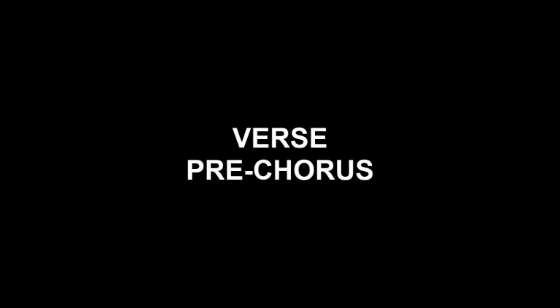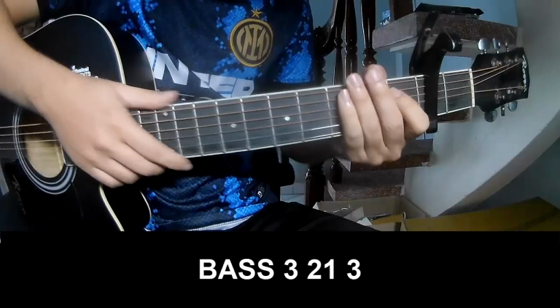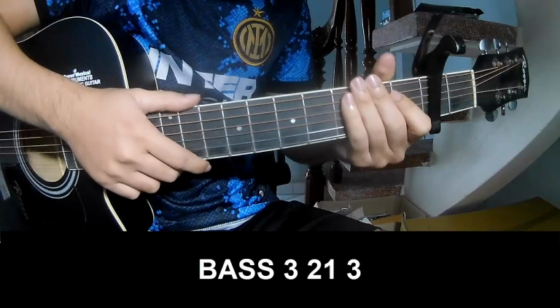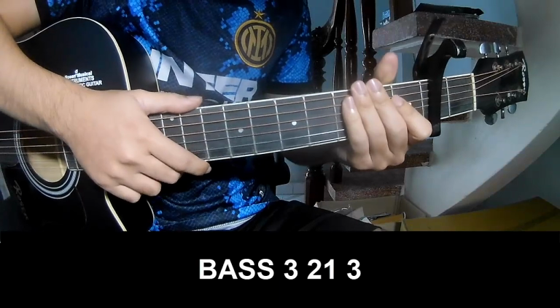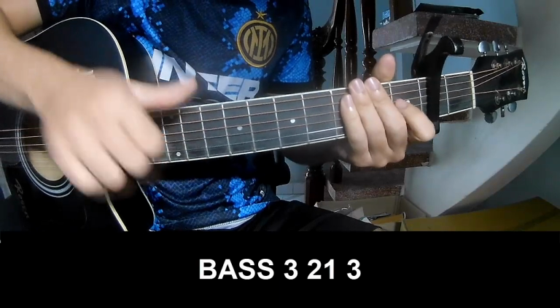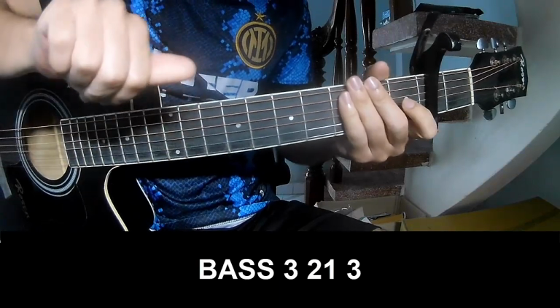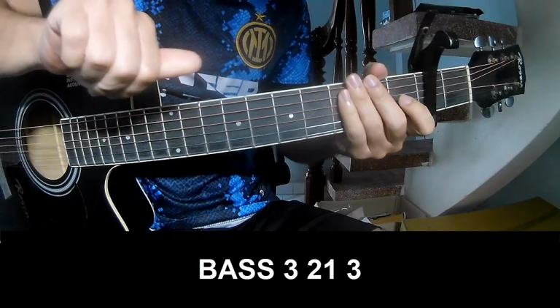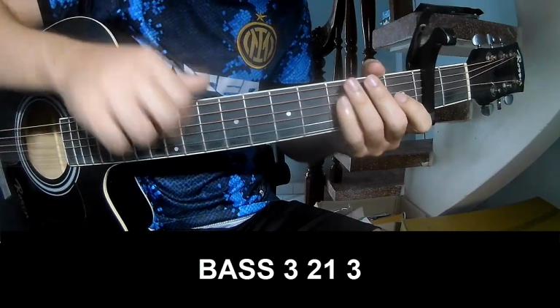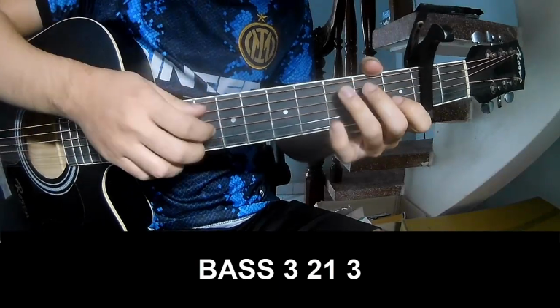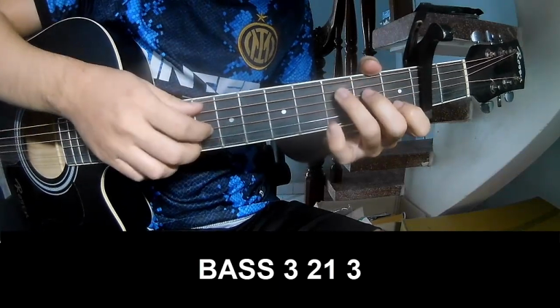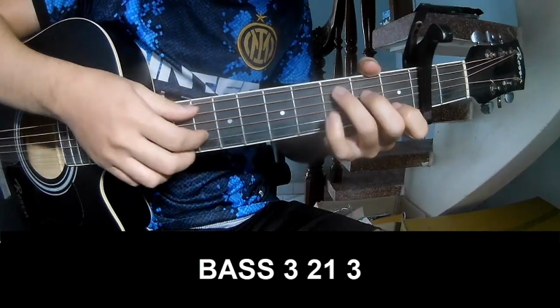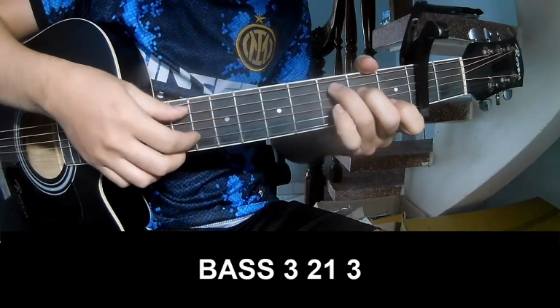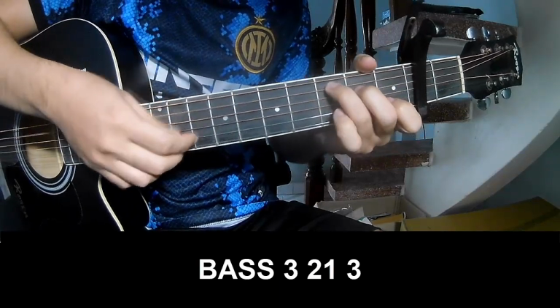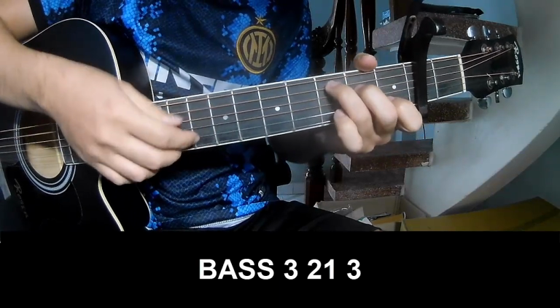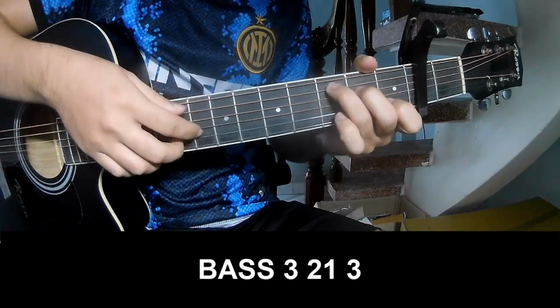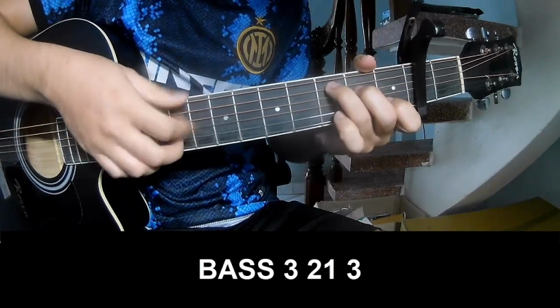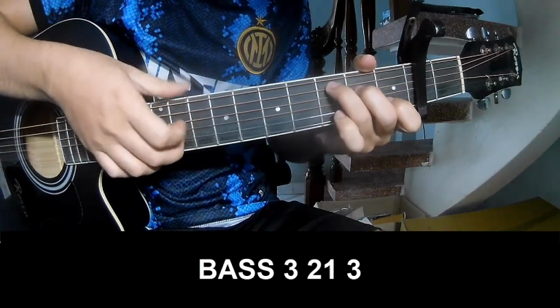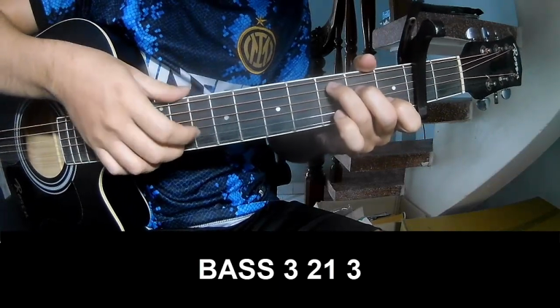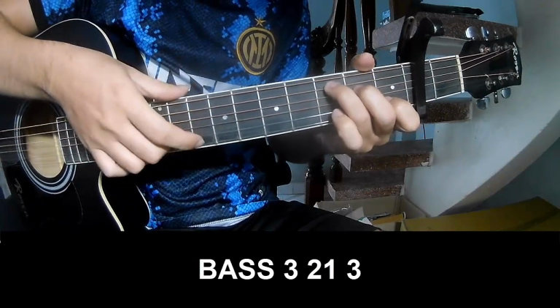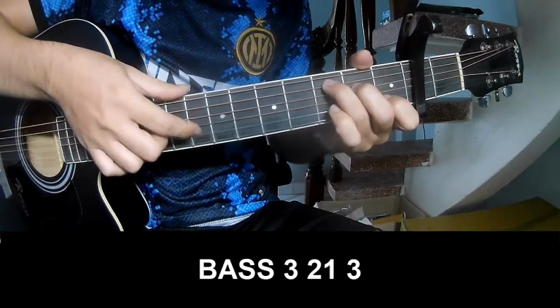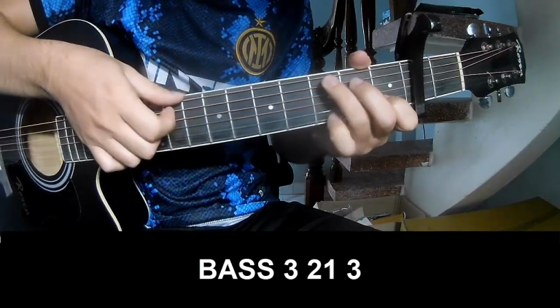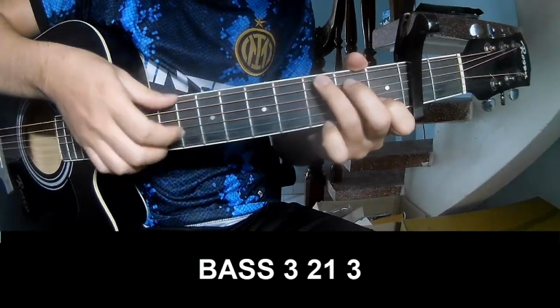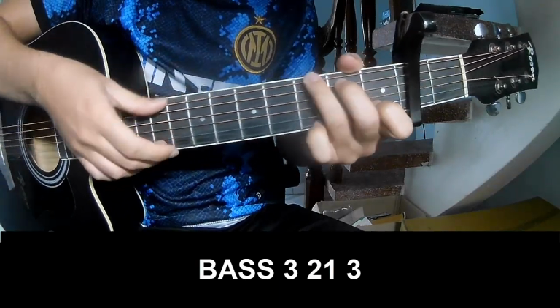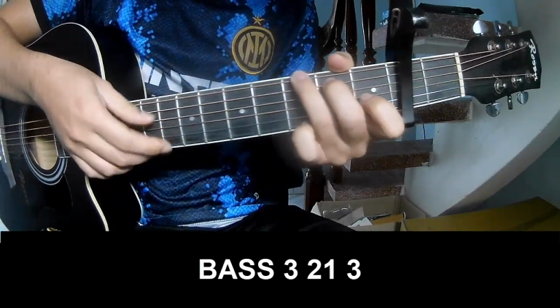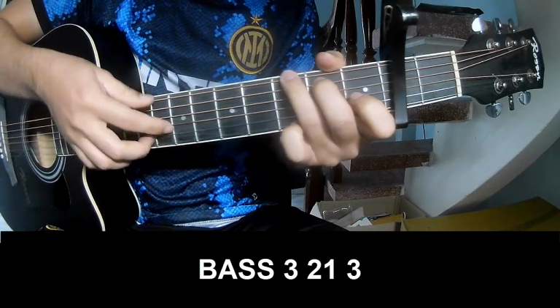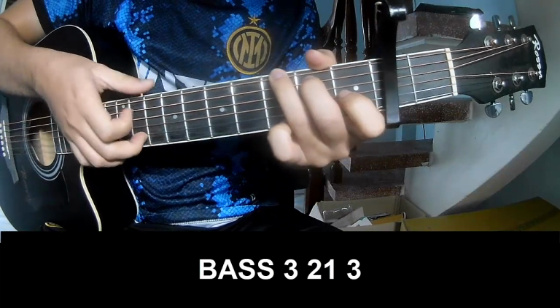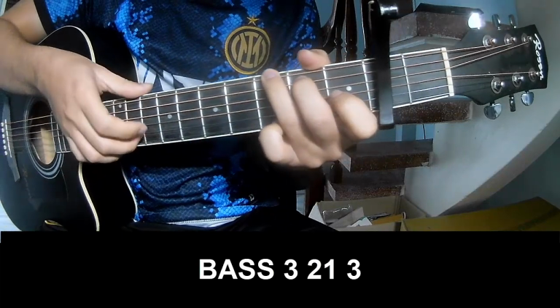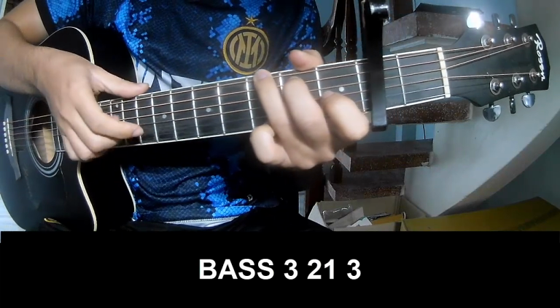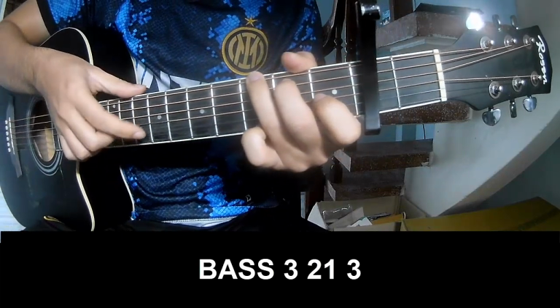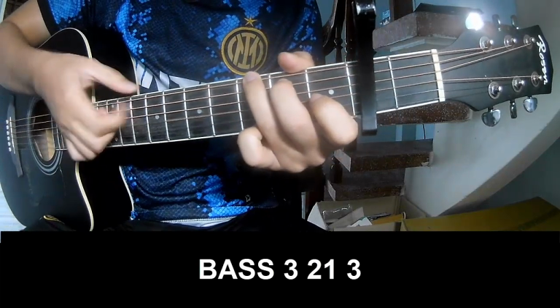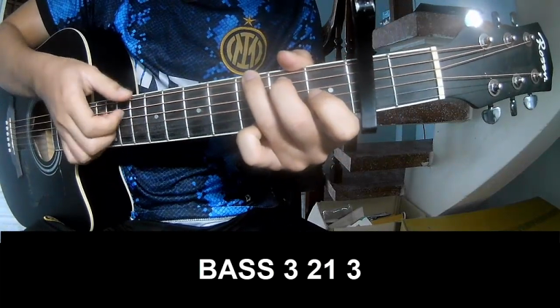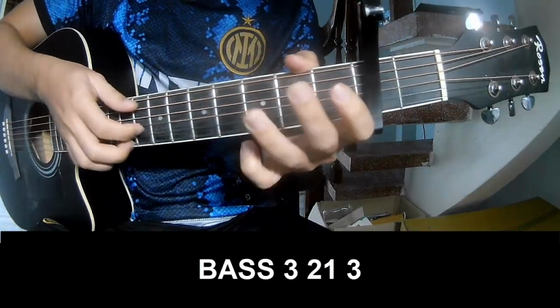For the first and third chorus, we'll play the fingerpicking pattern P A 3 2 1 3, P A 3 2 1 3.